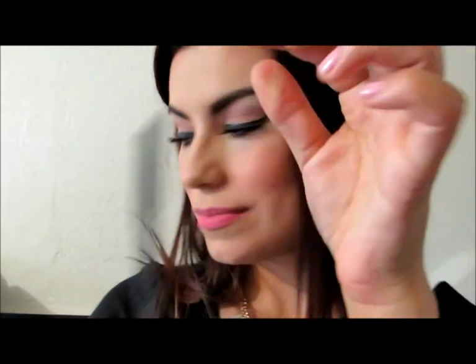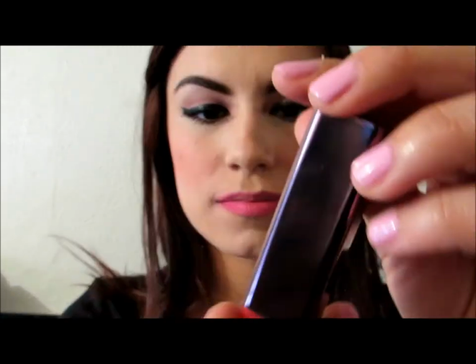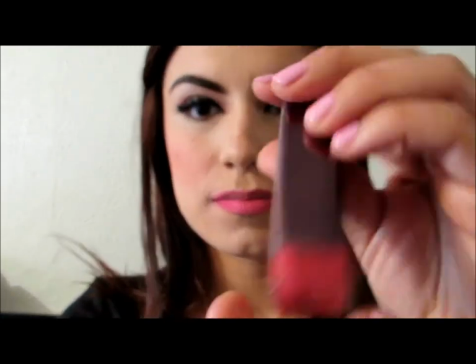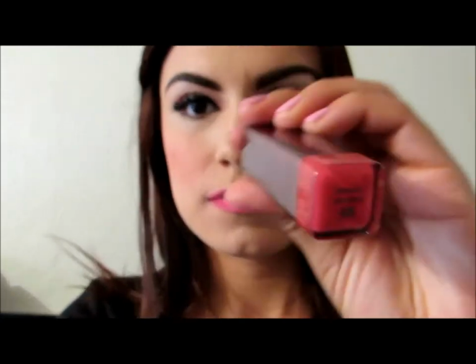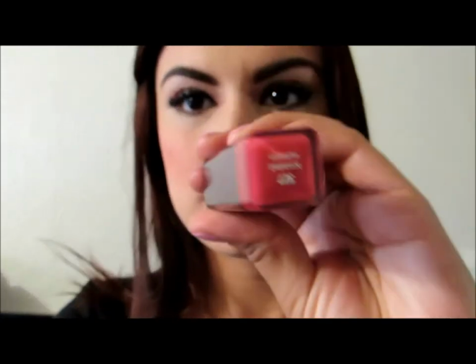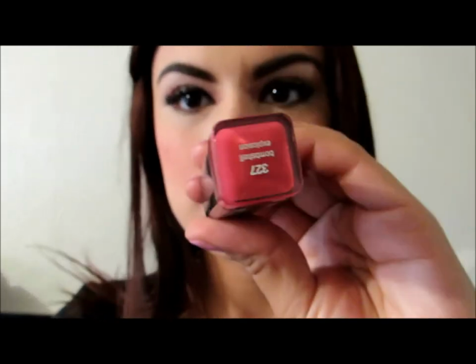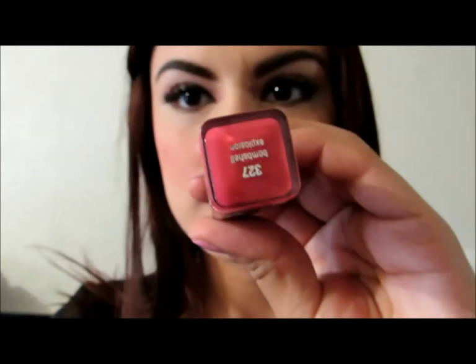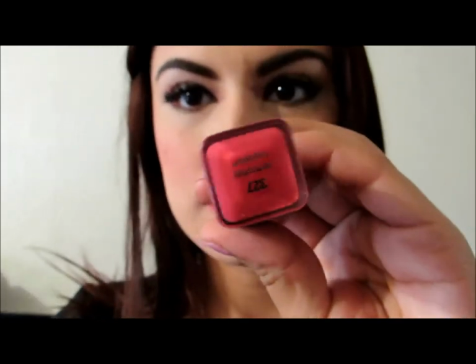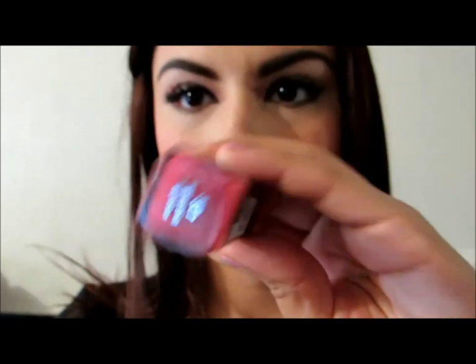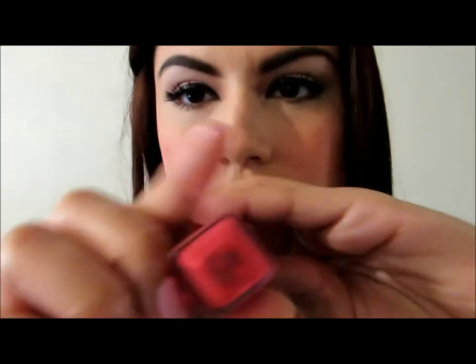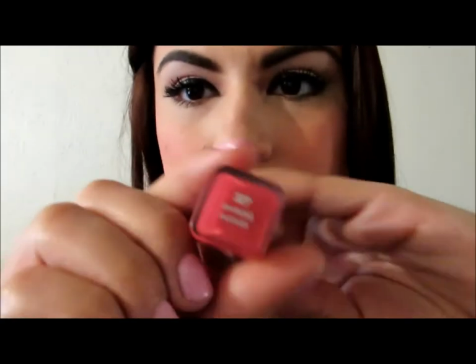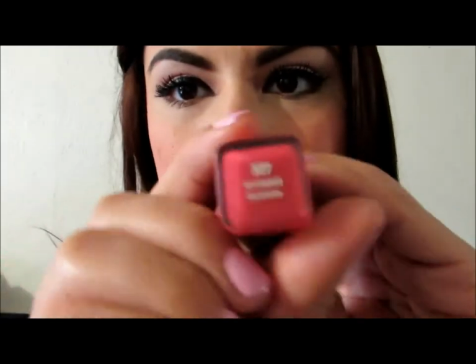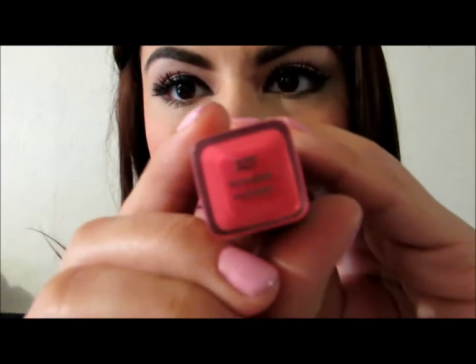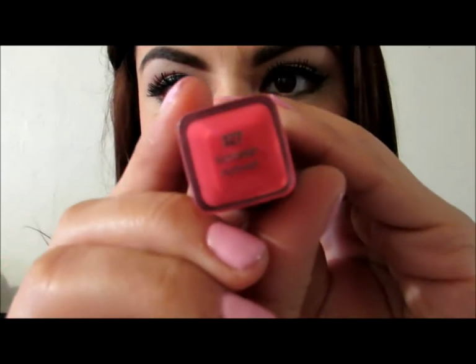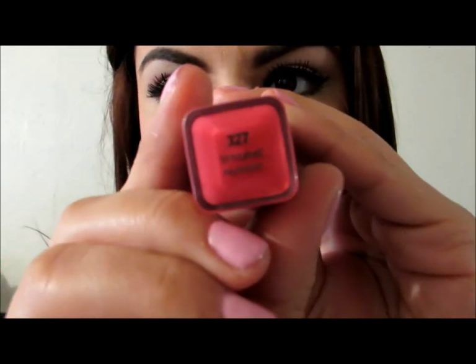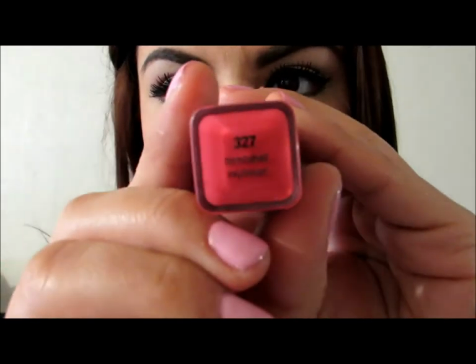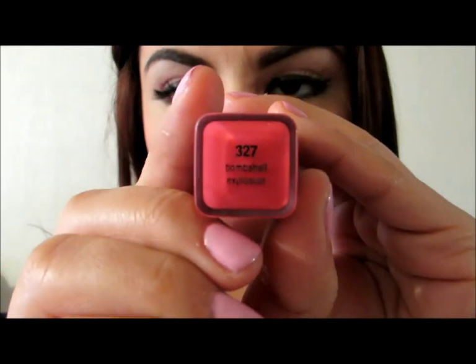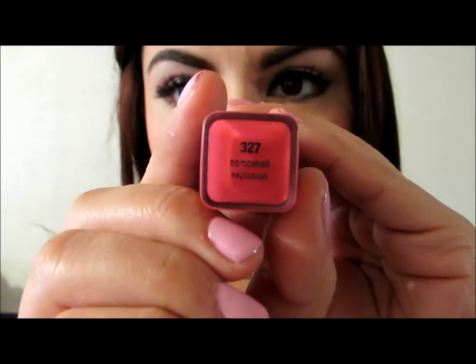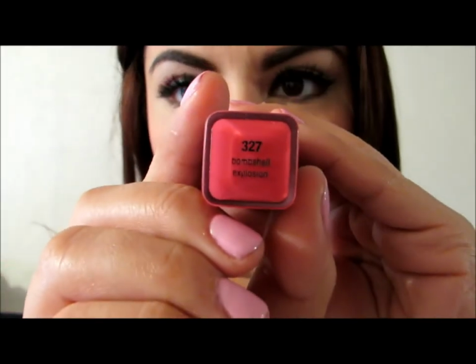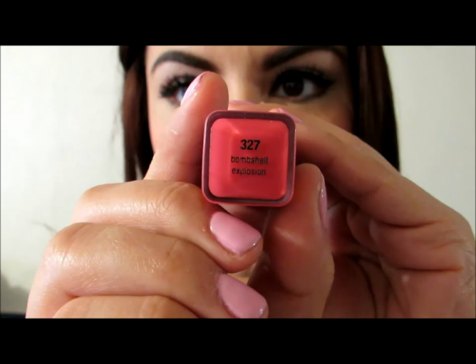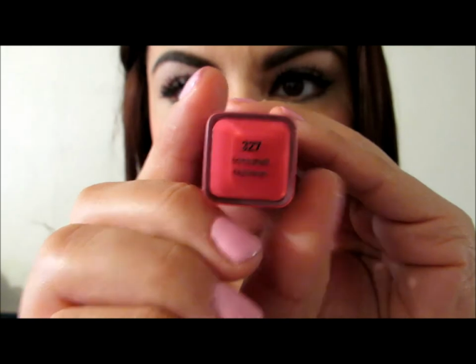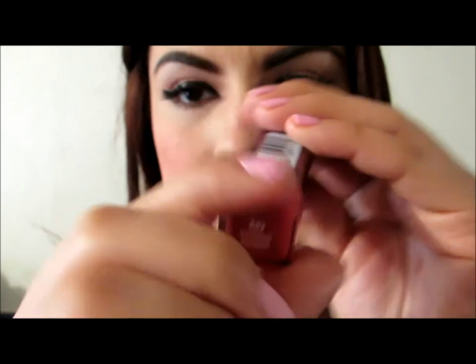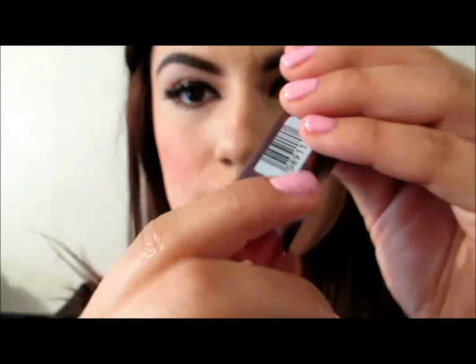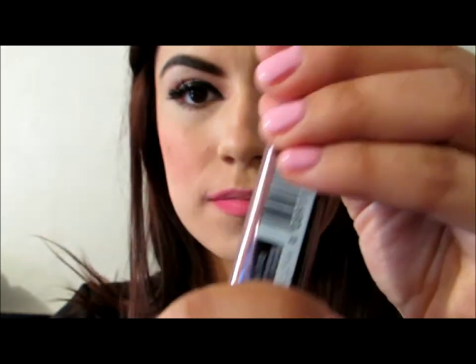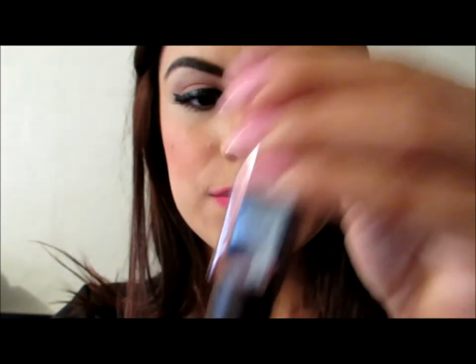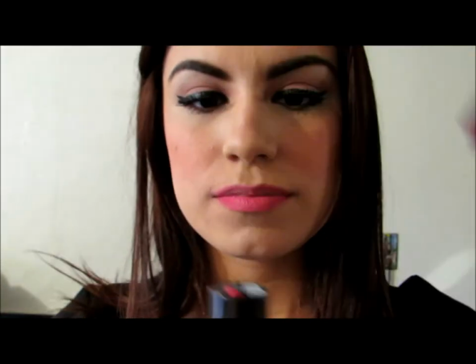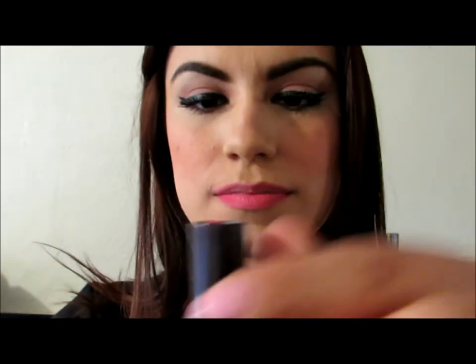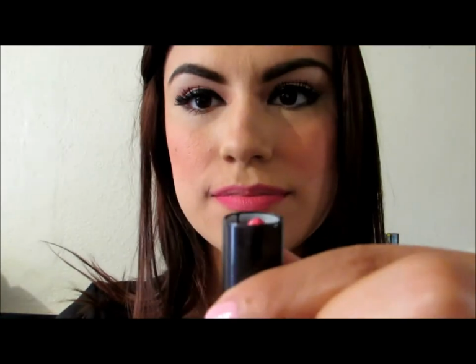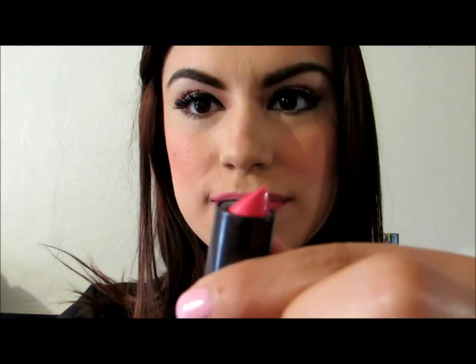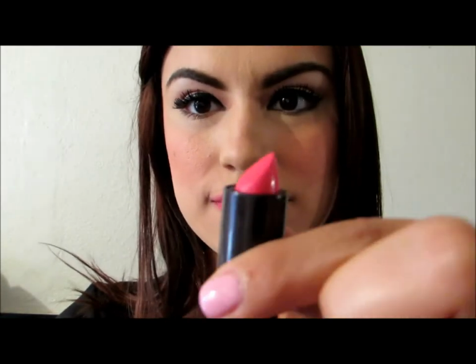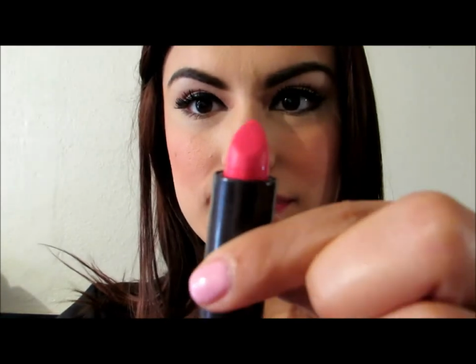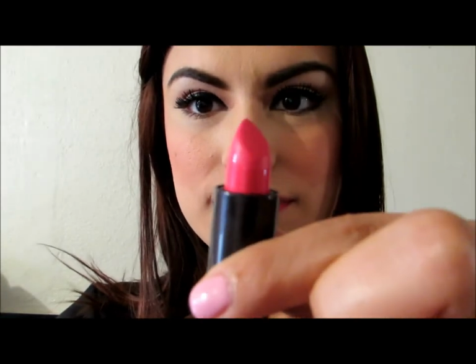The lipstick I will be using is the Bombshell Lipstick by CoverGirl, shade 327.